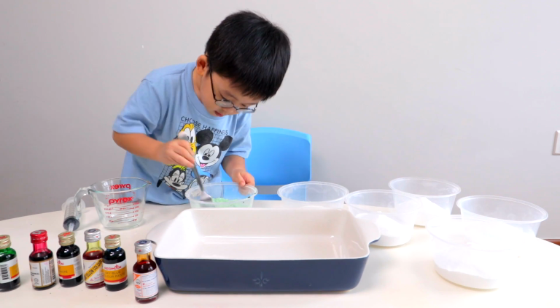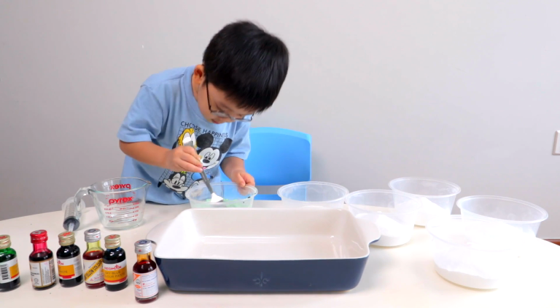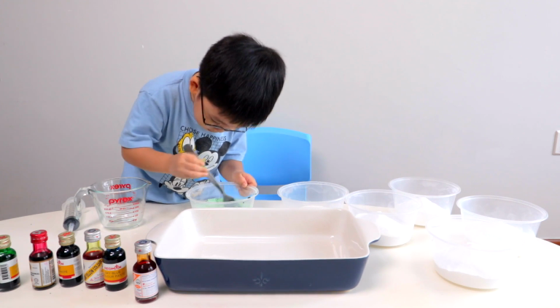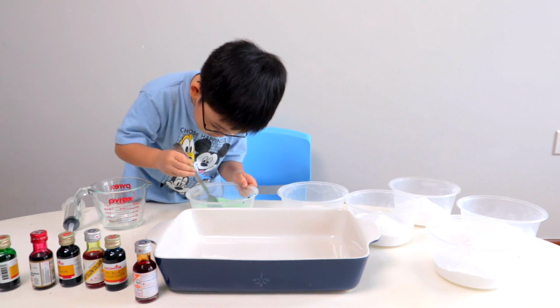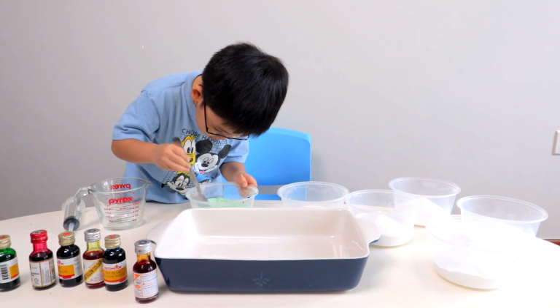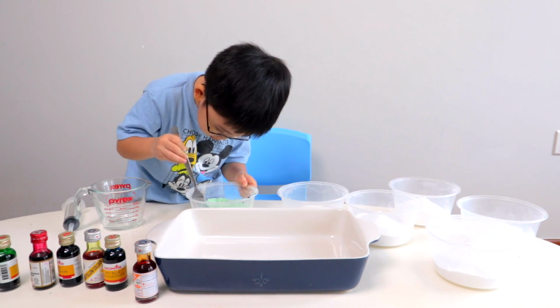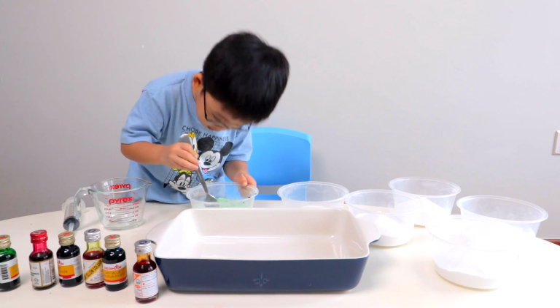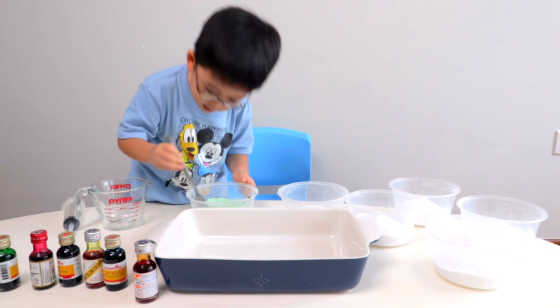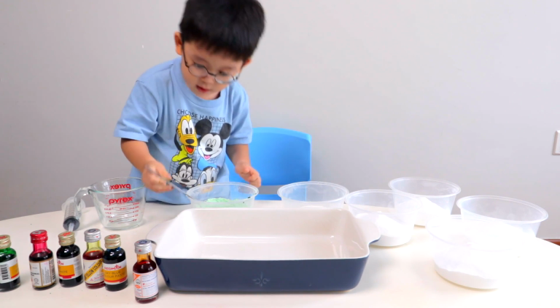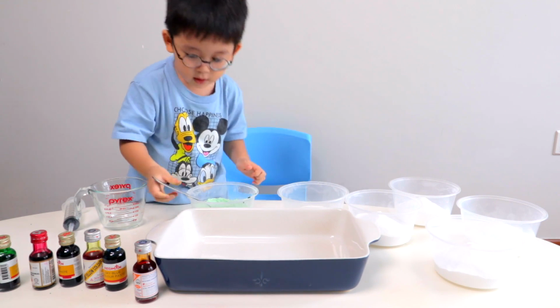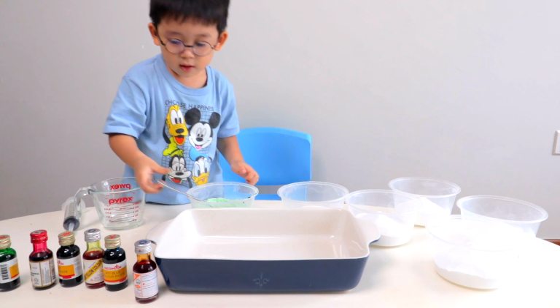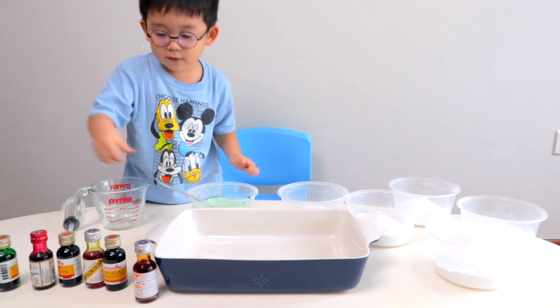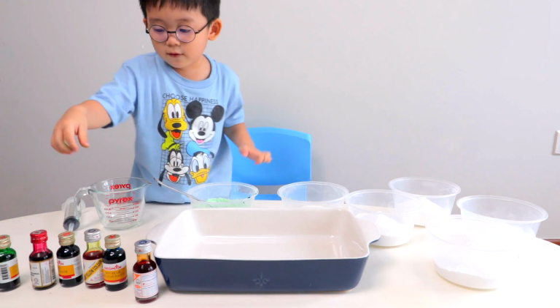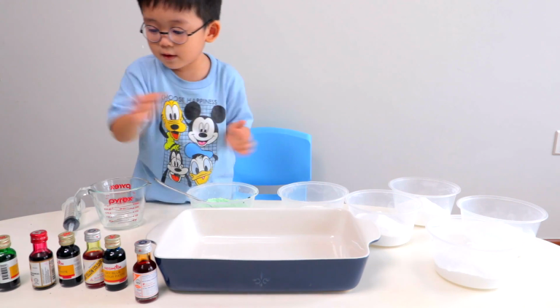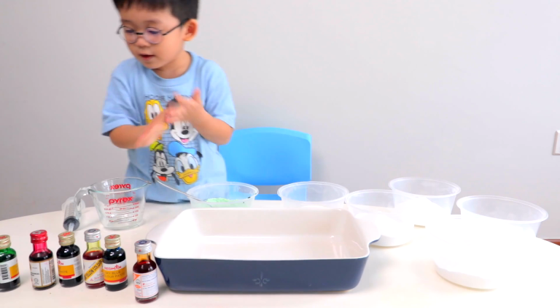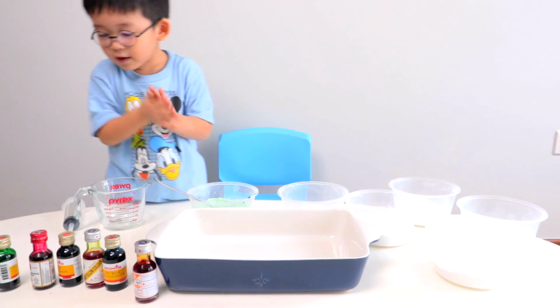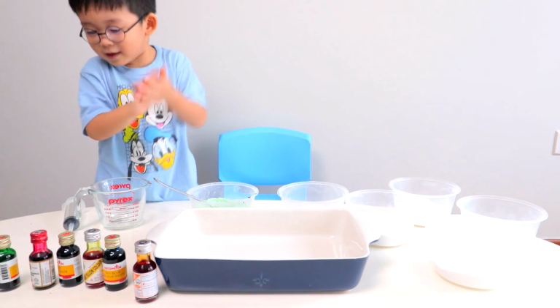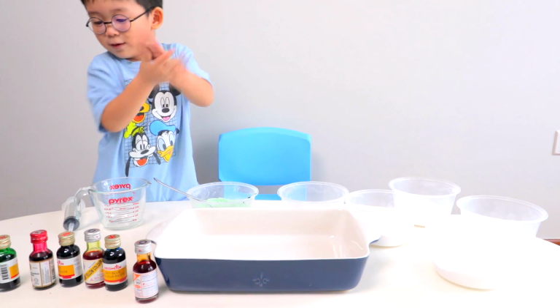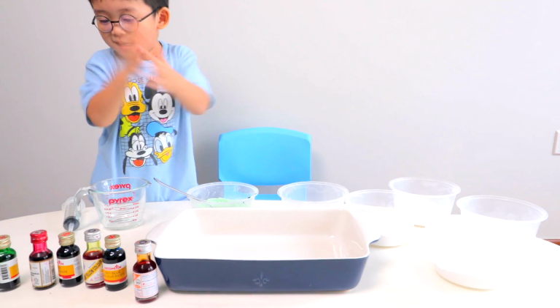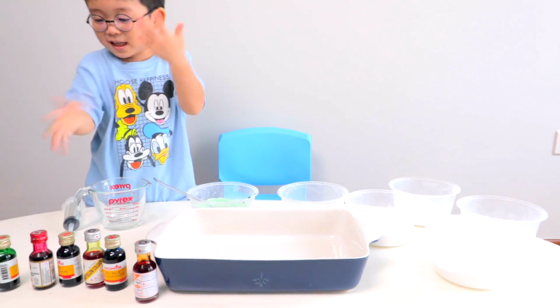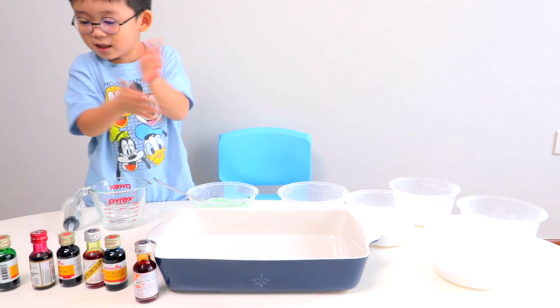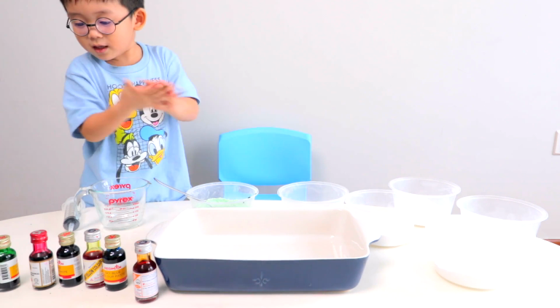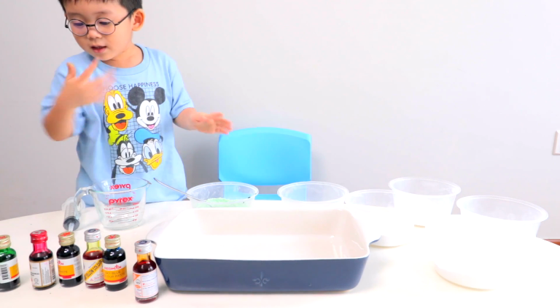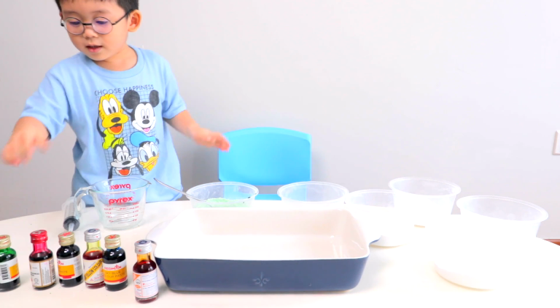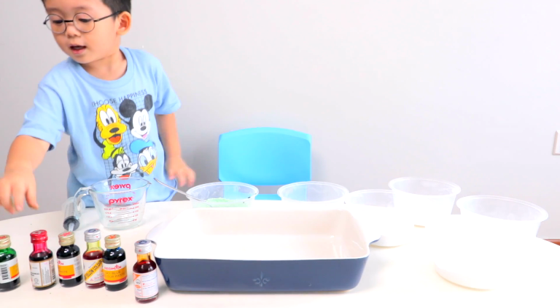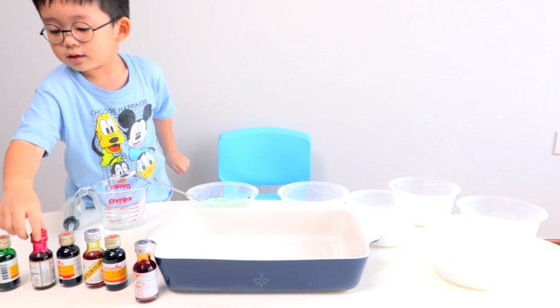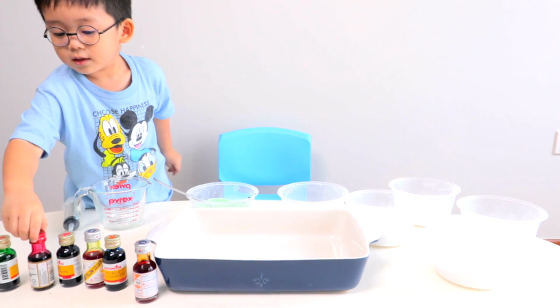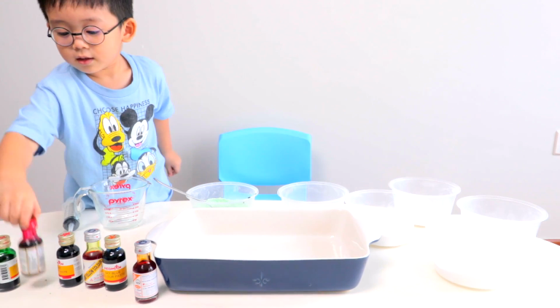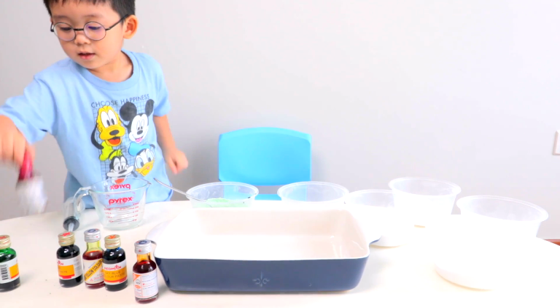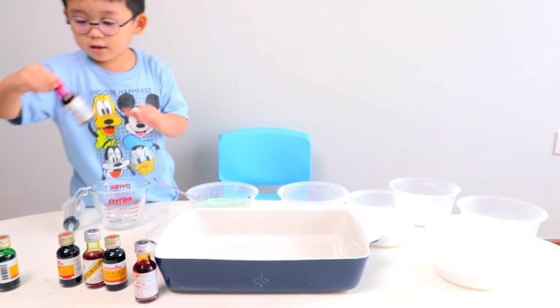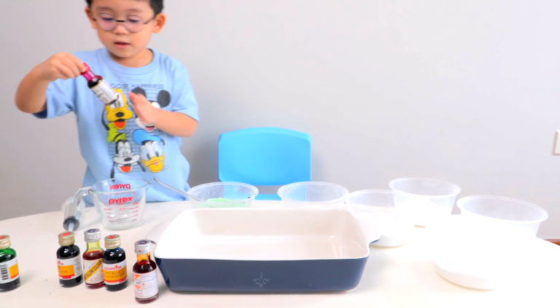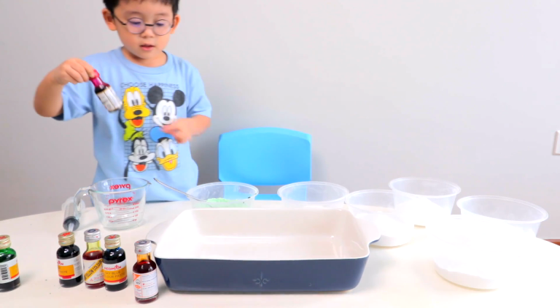You want to do another colour? Yes. Okay, what's the next colour? Red. Red? Yeah. Let's do it on the other one.